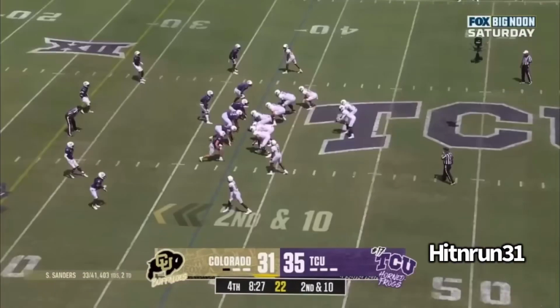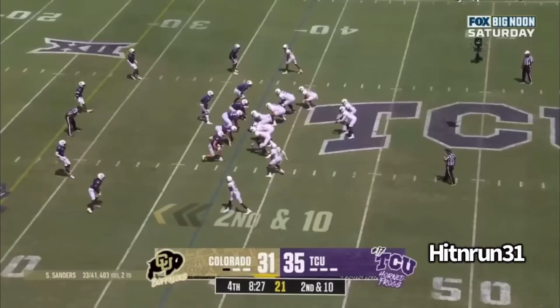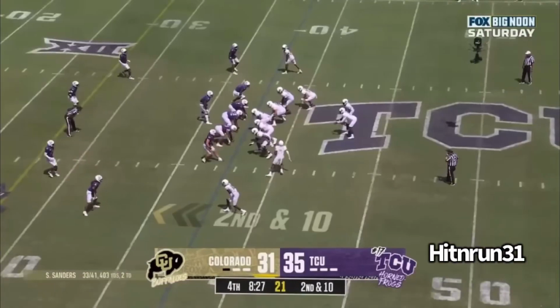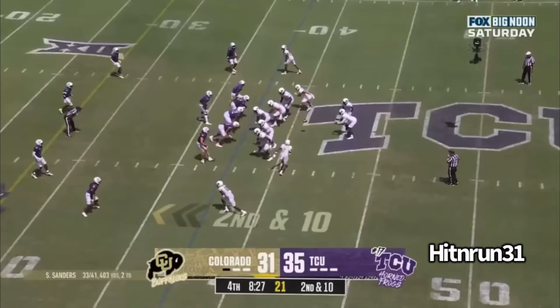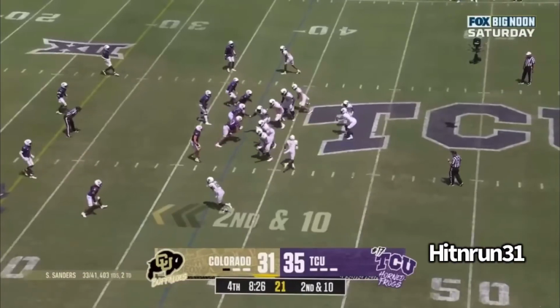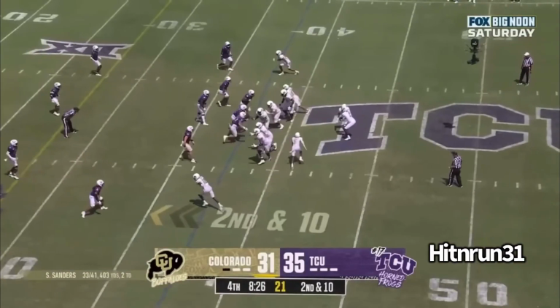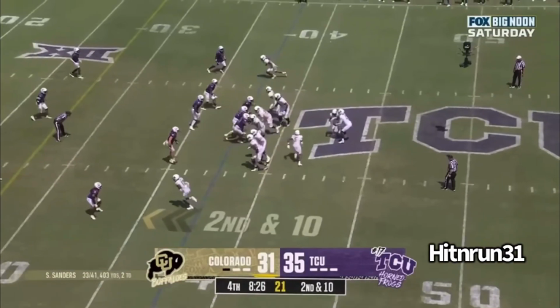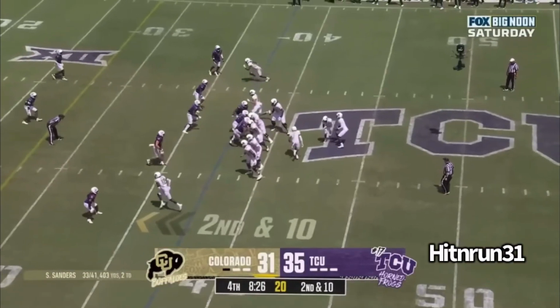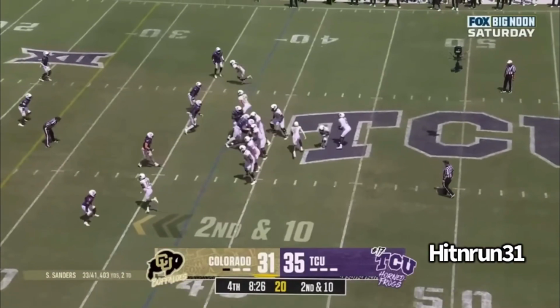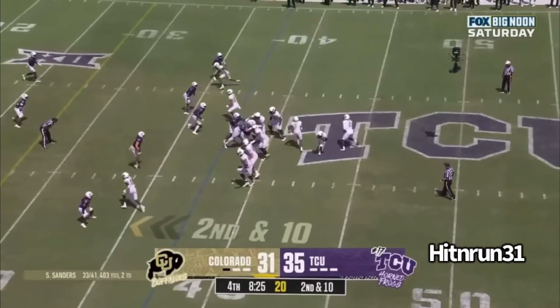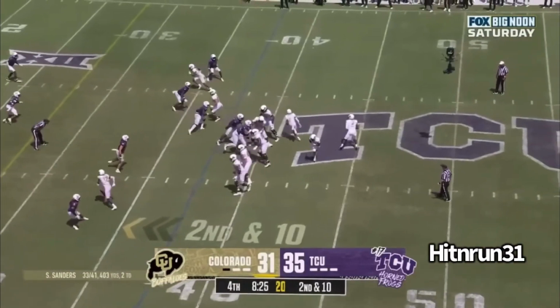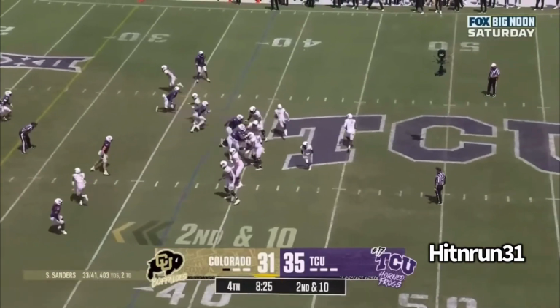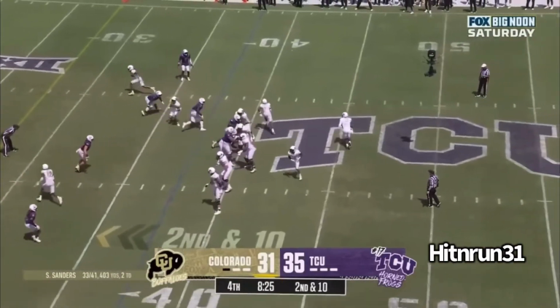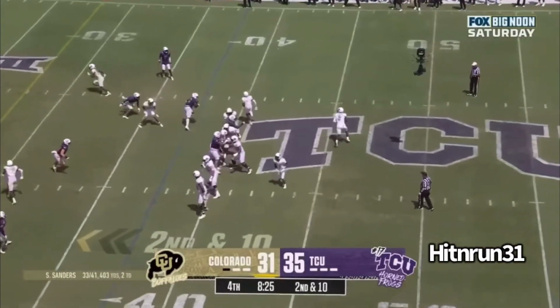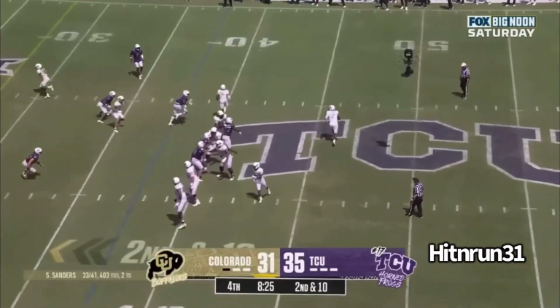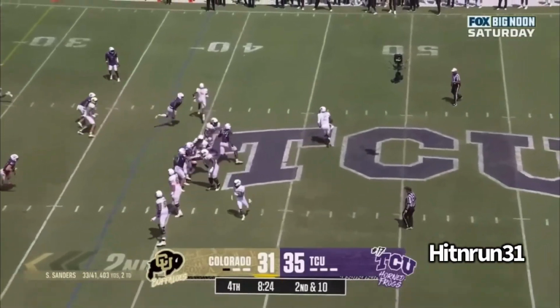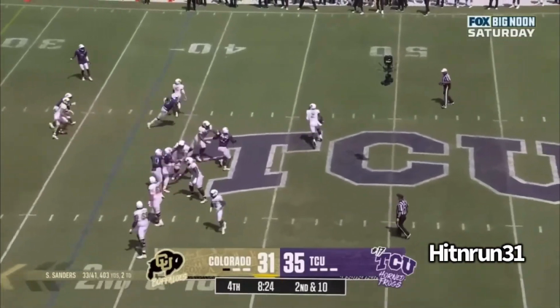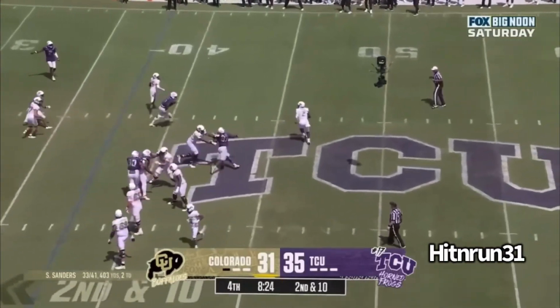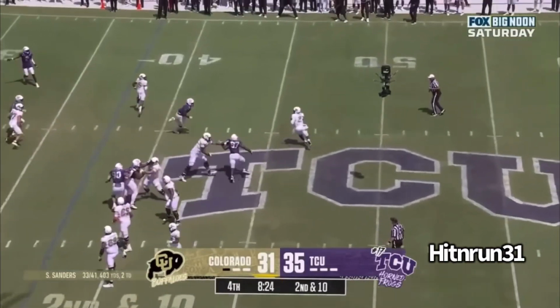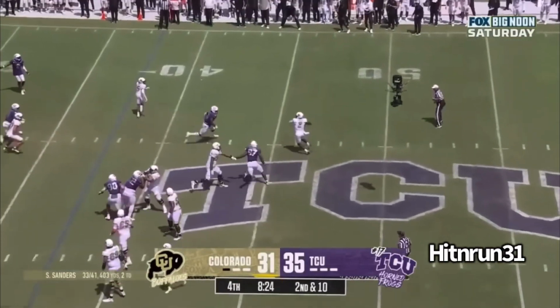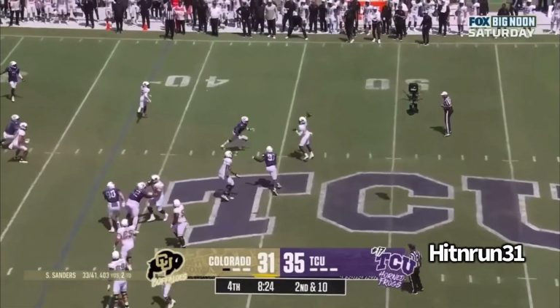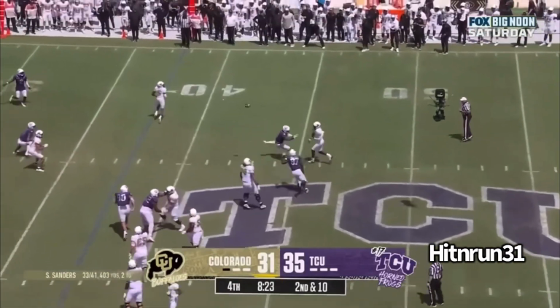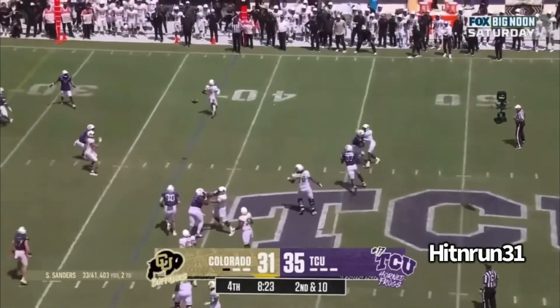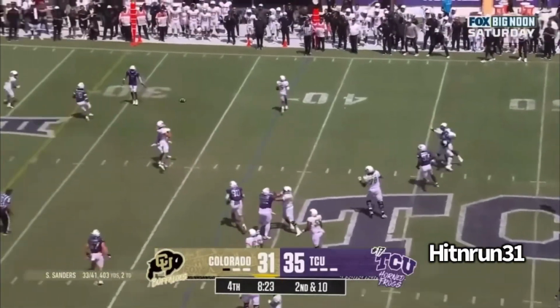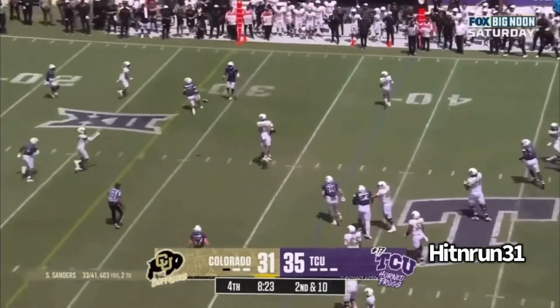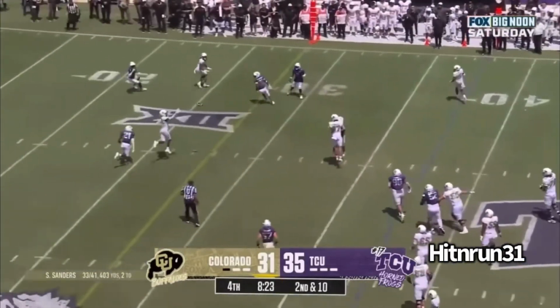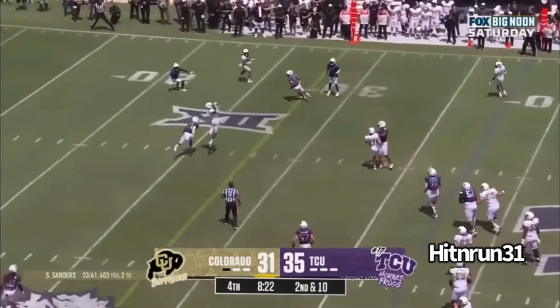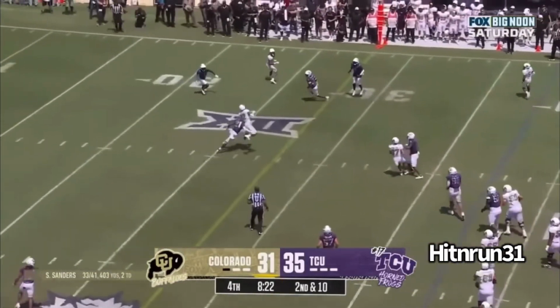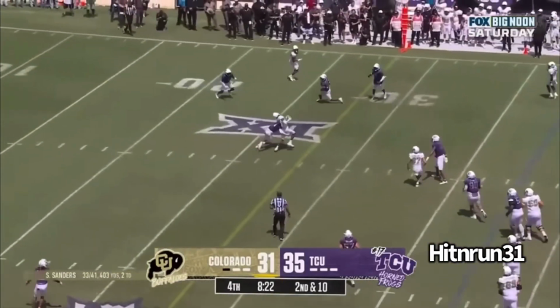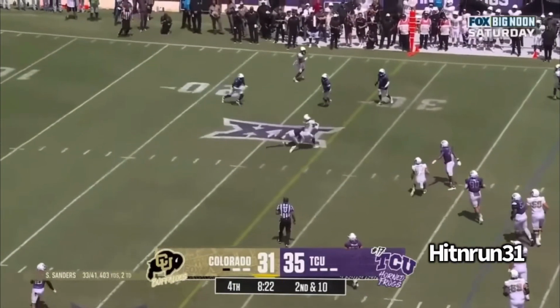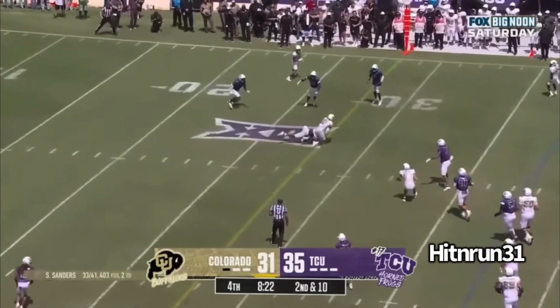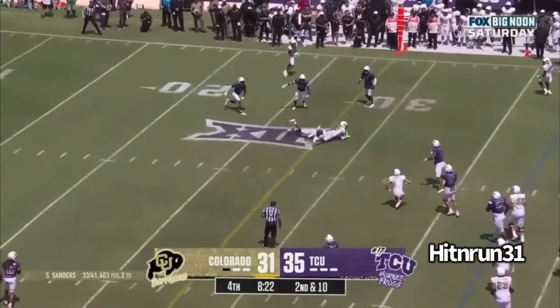Little flood concept here. Play fake to the left, rolling to the right. Linebacker's coming but he ain't worried — eyes downfield, make the throw. Great play.